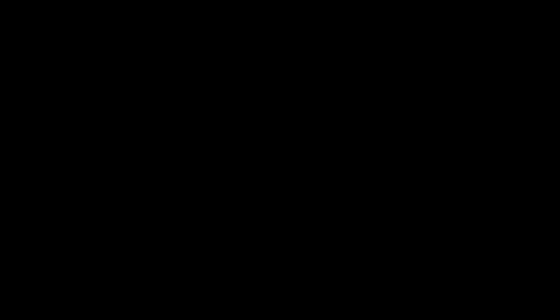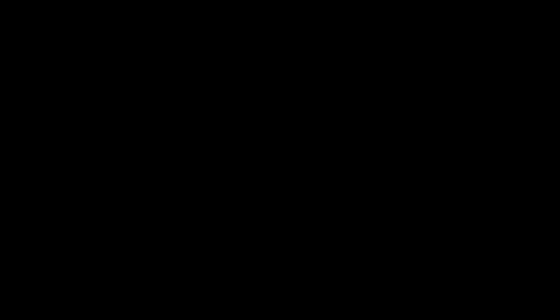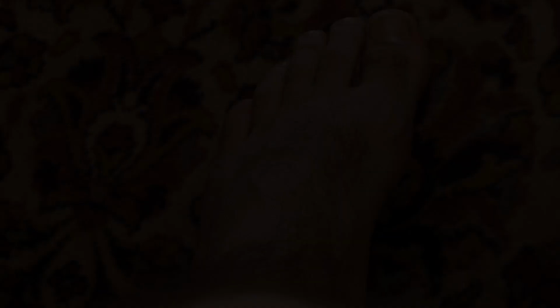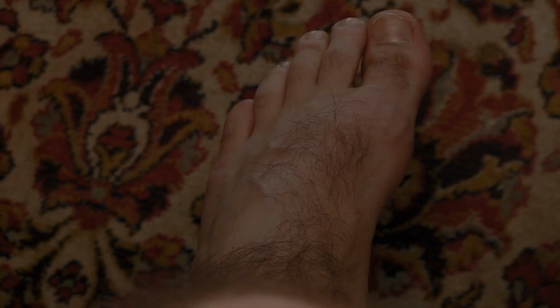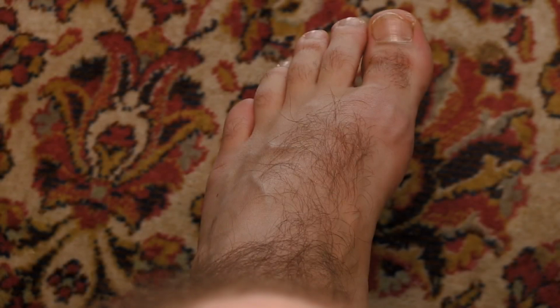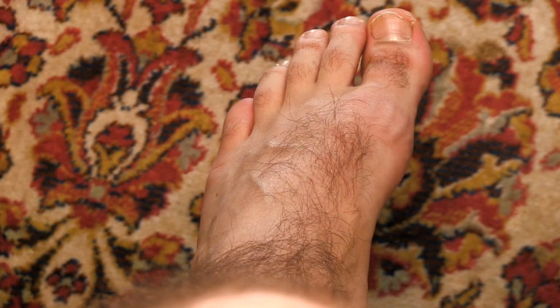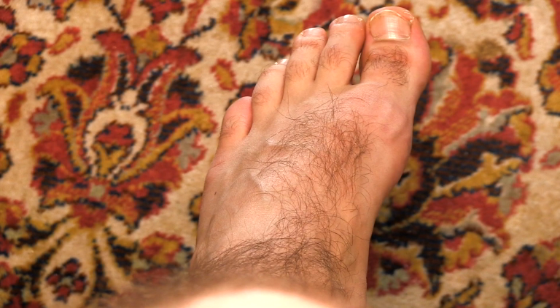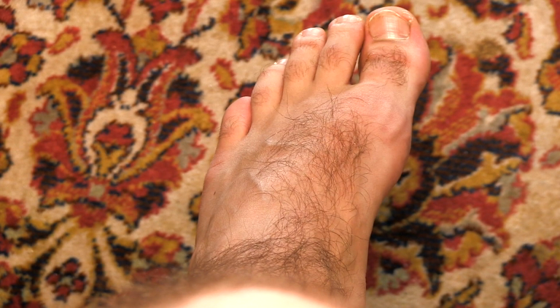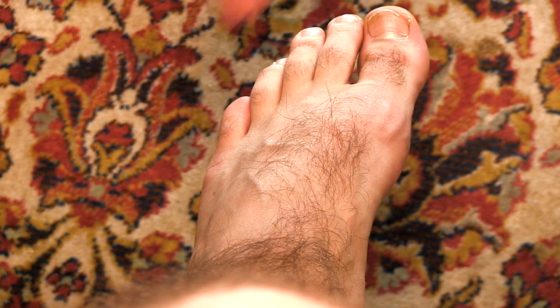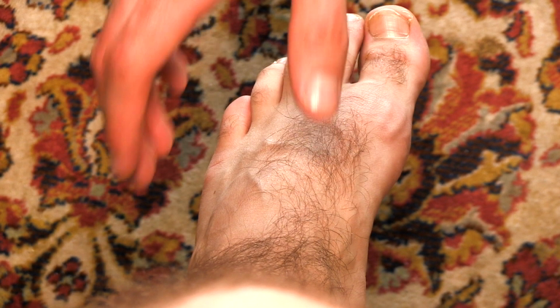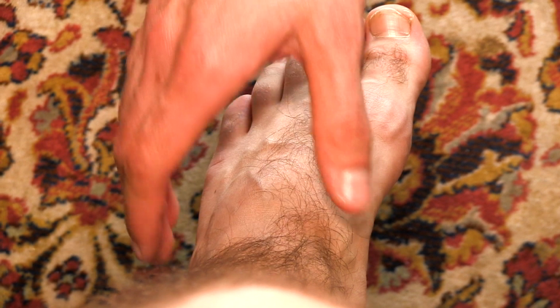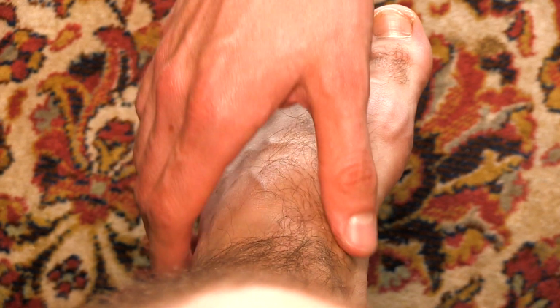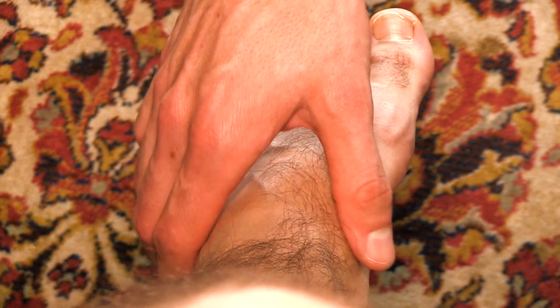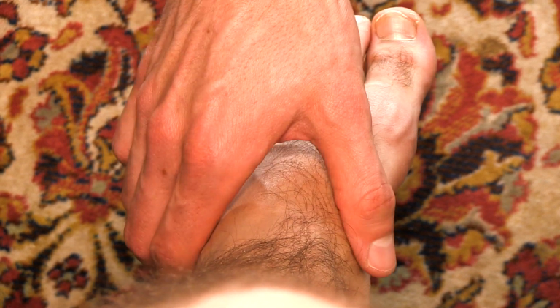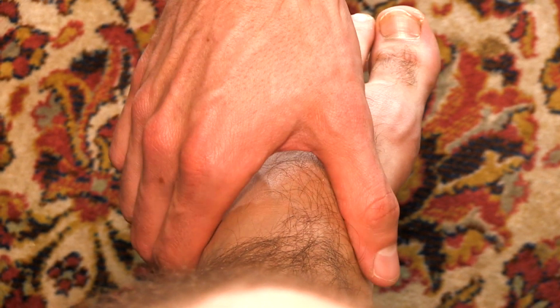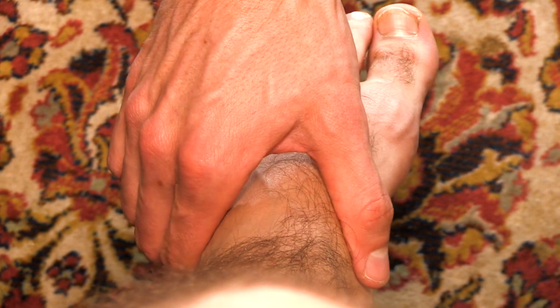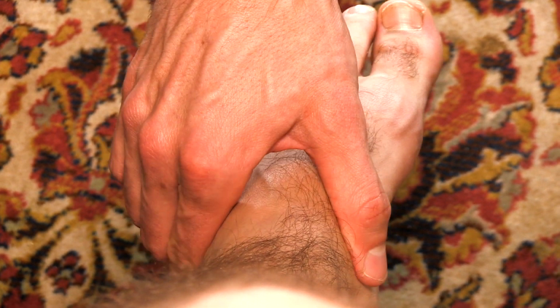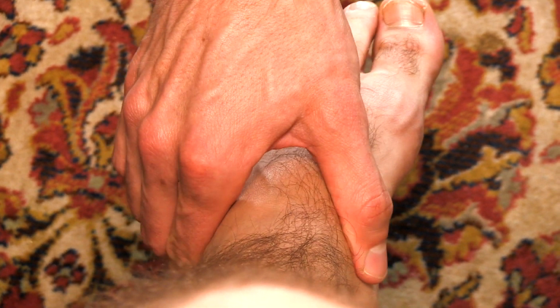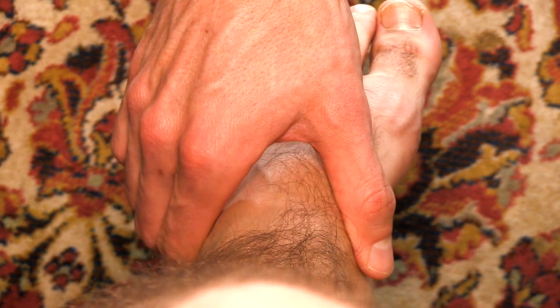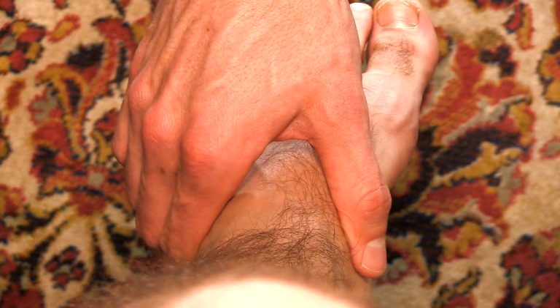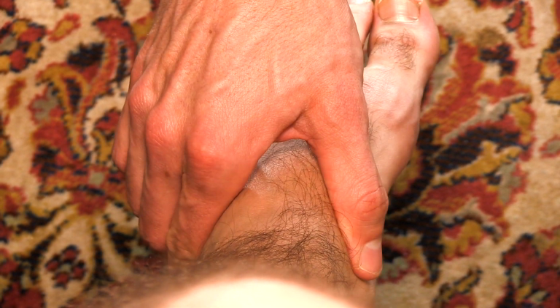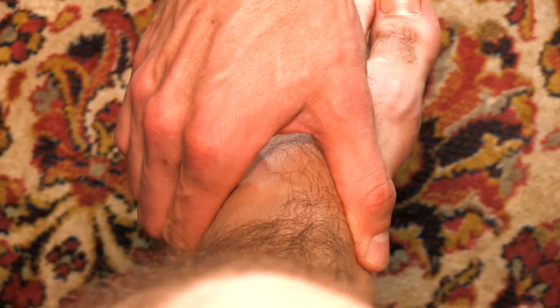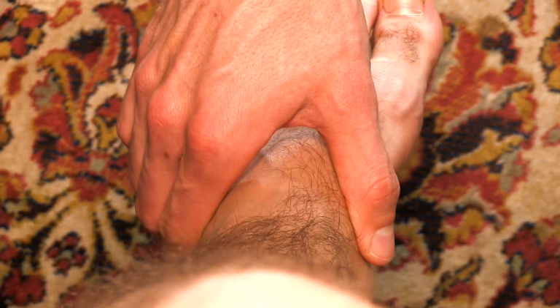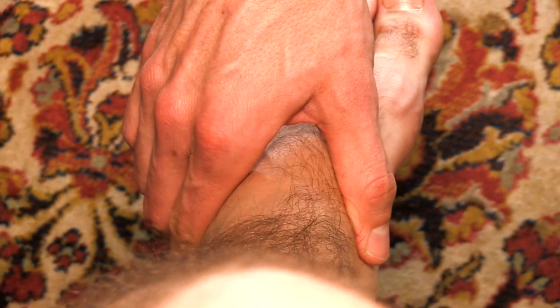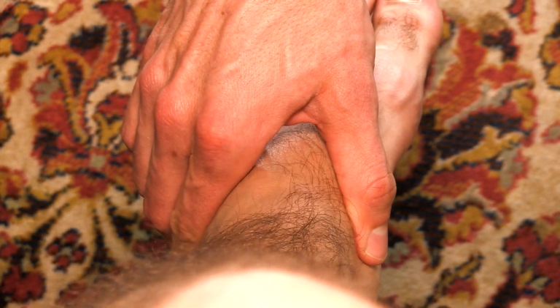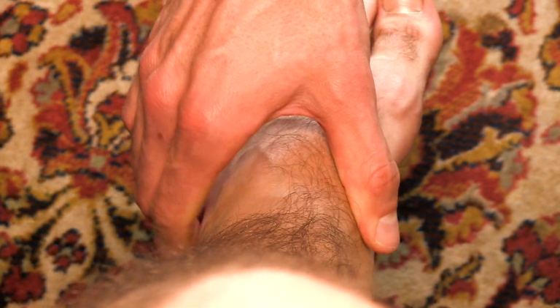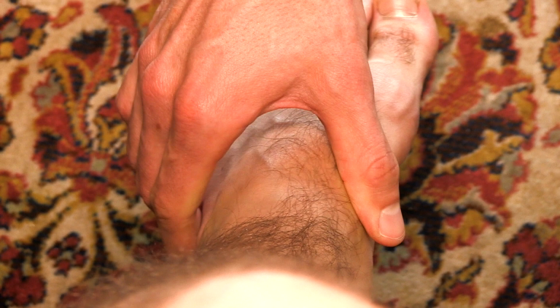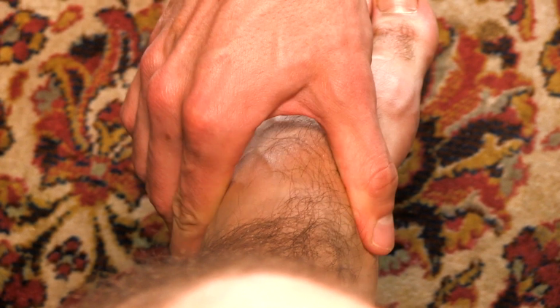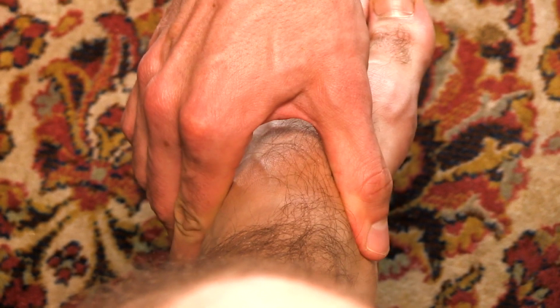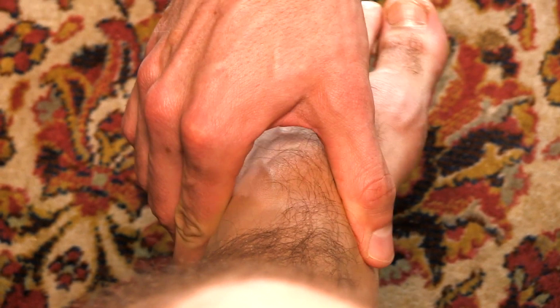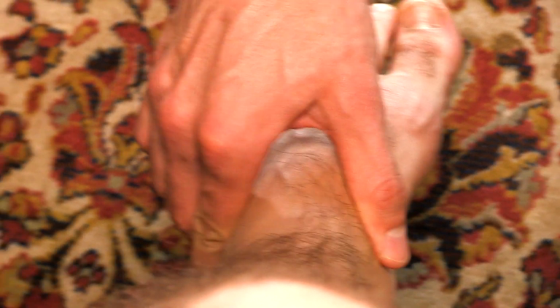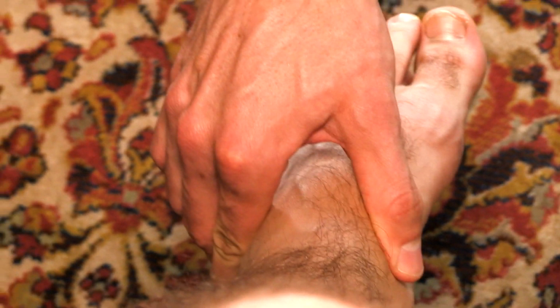As a last step, palpate for tenderness at the navicular bone or at the fifth metatarsal.